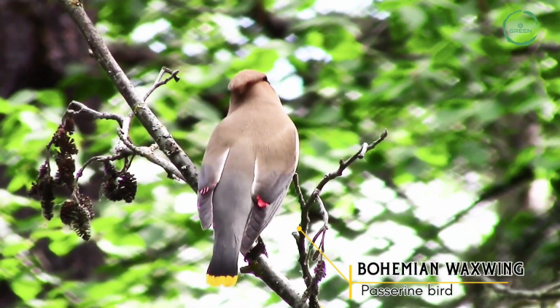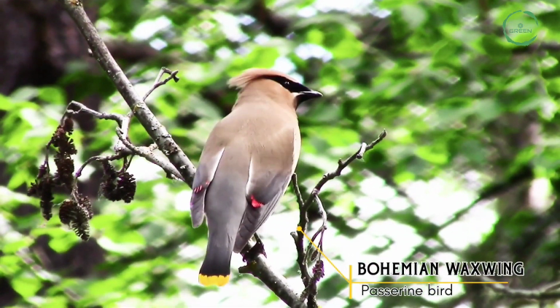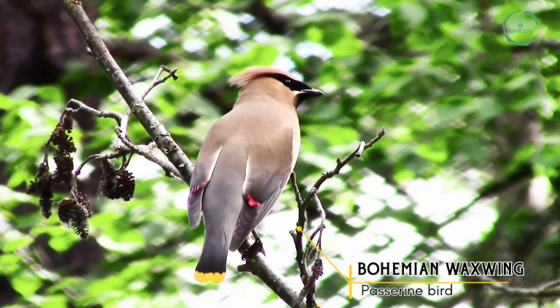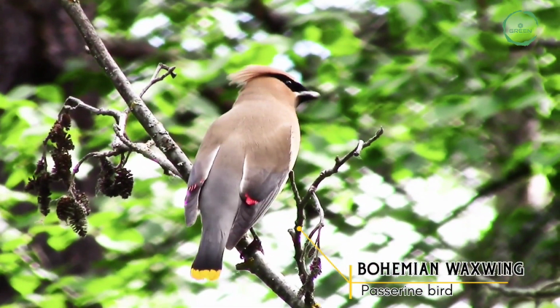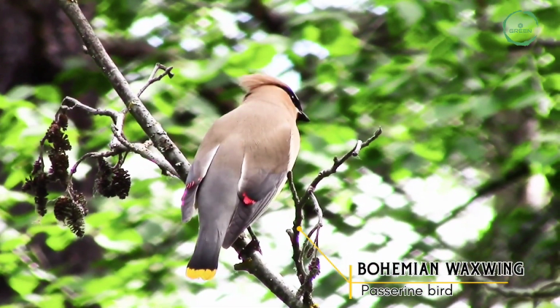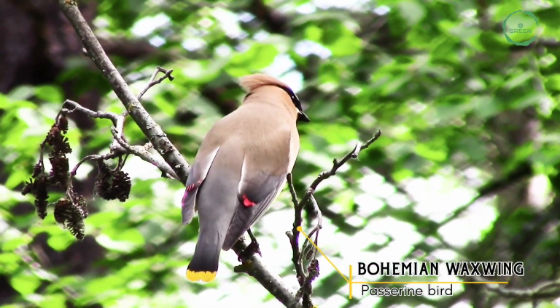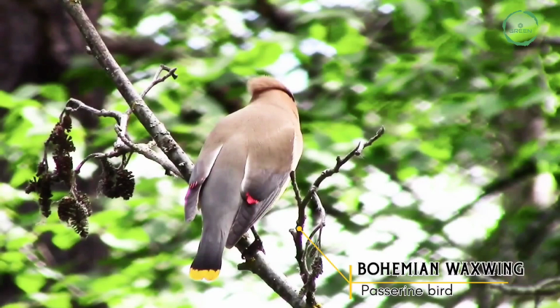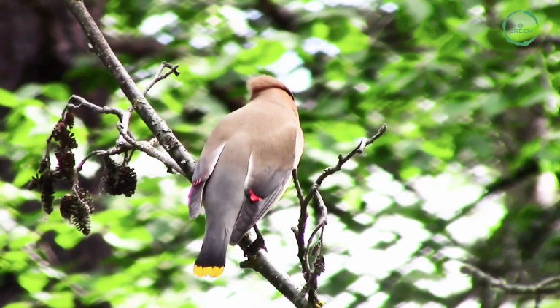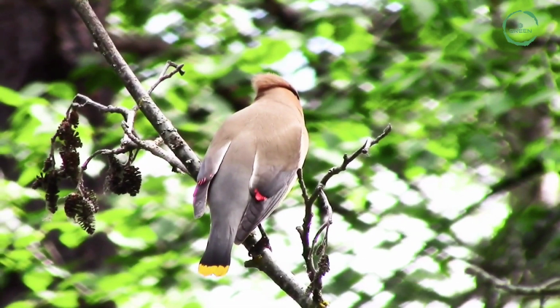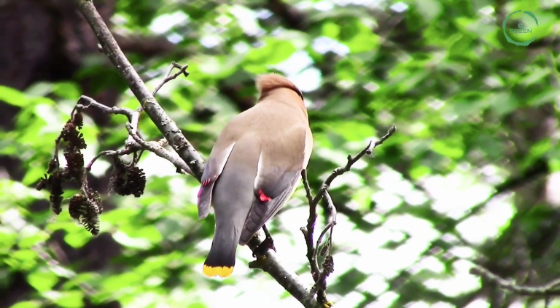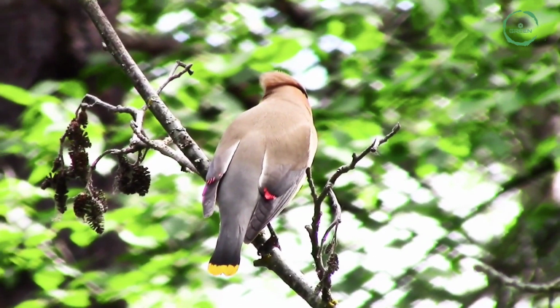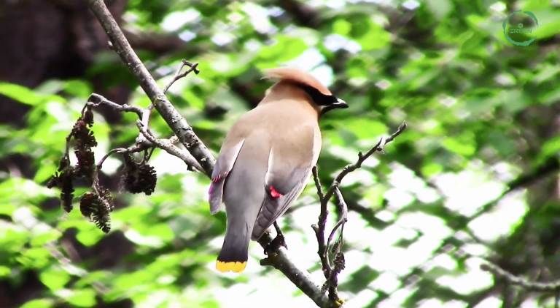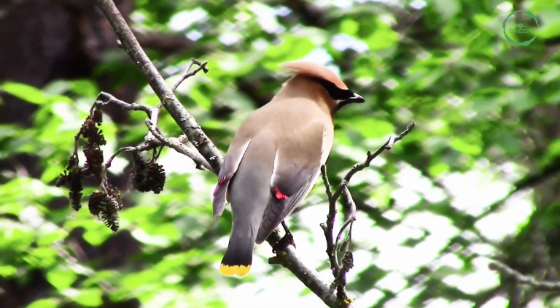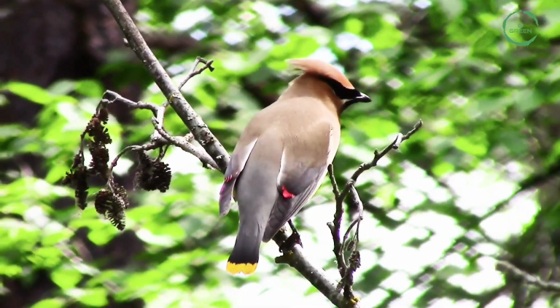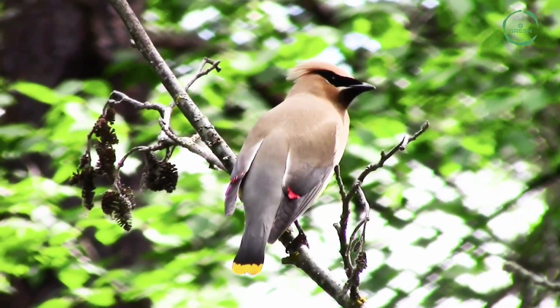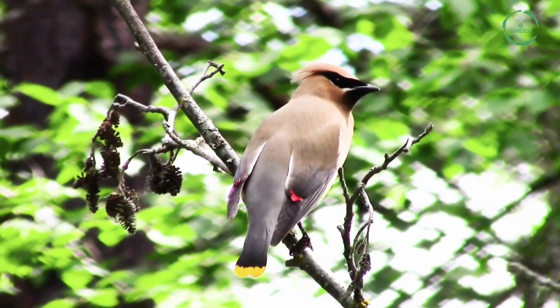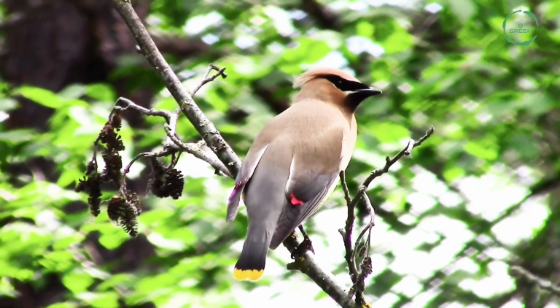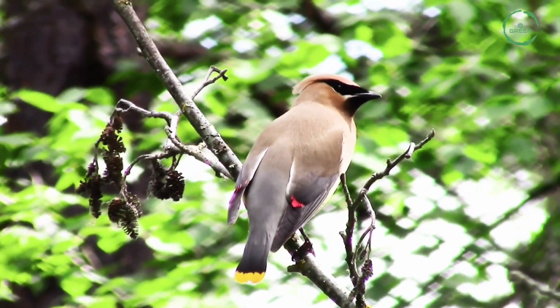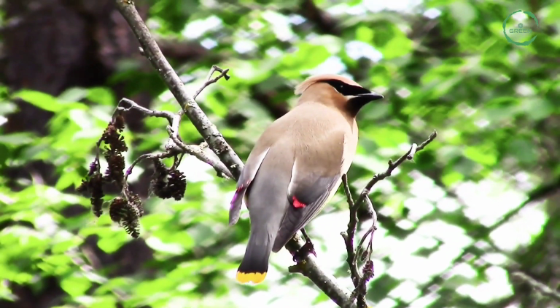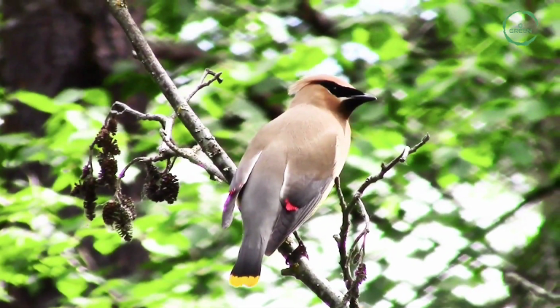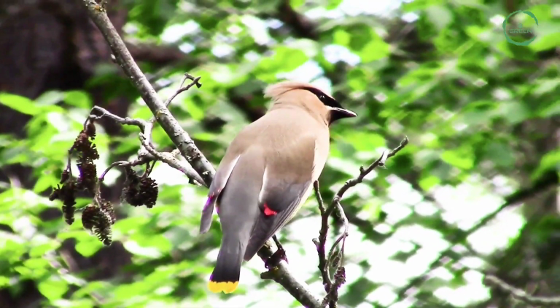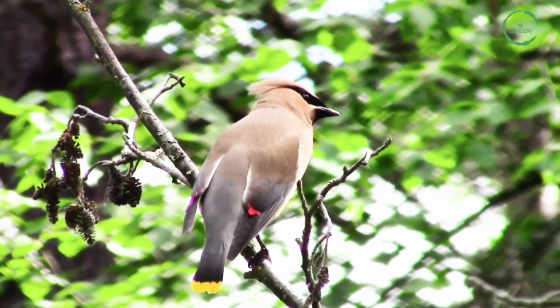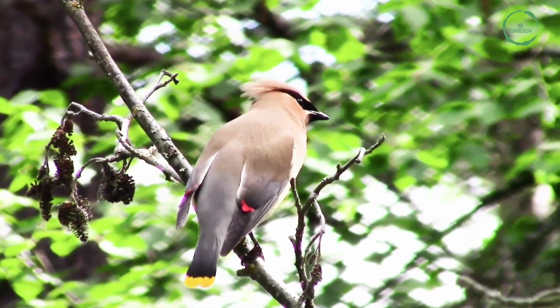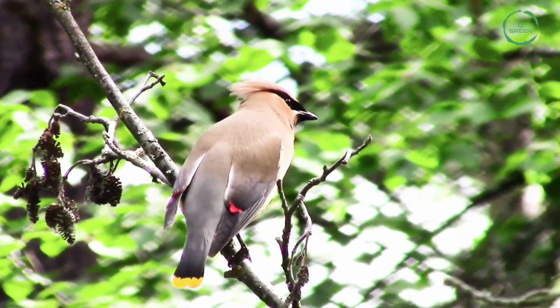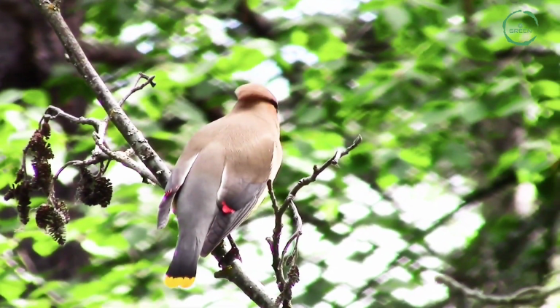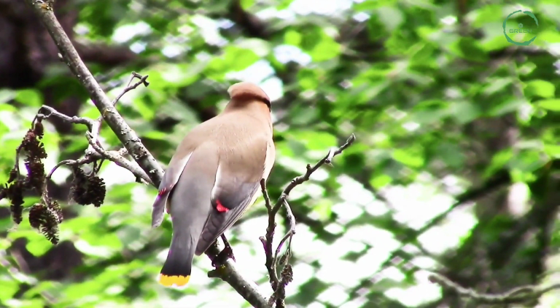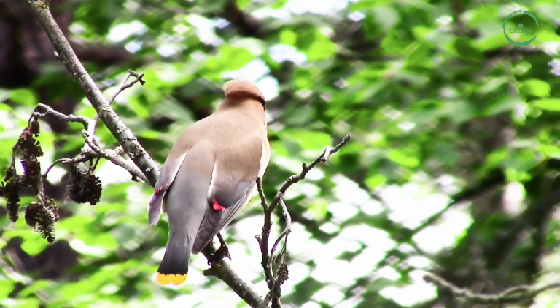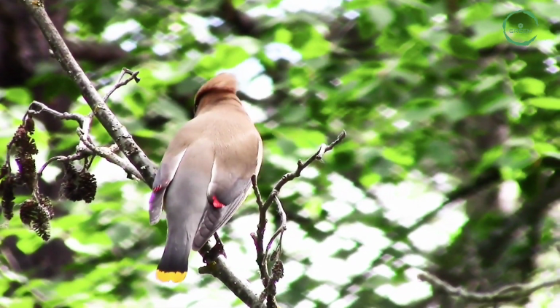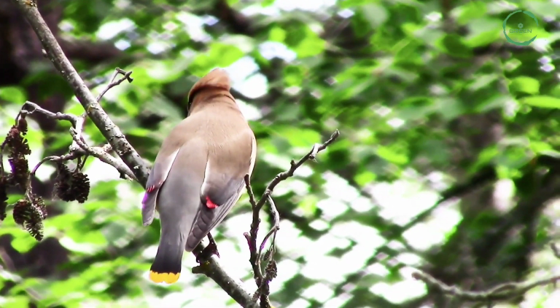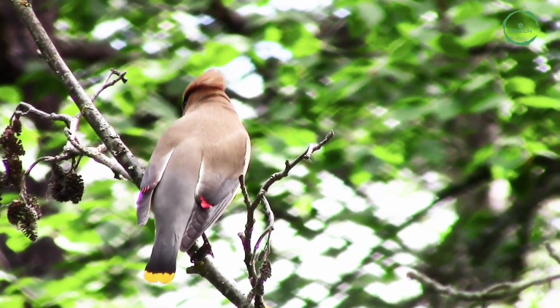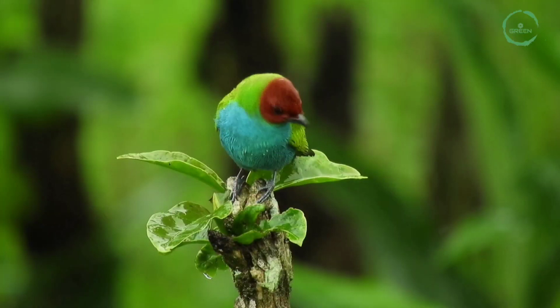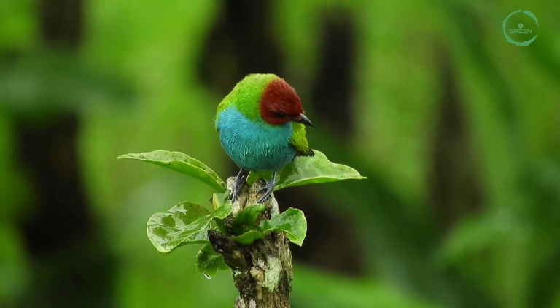Bohemia Waxwing. The Bohemia Waxwing is a starling-sized passerine bird.